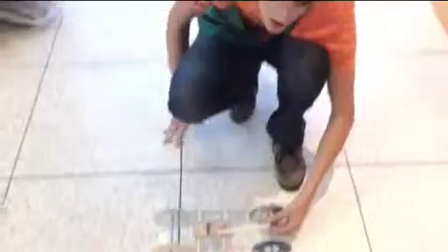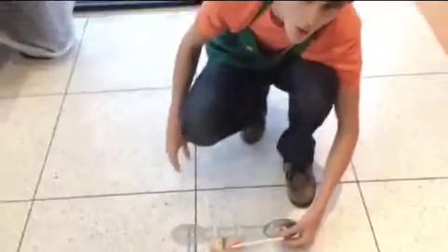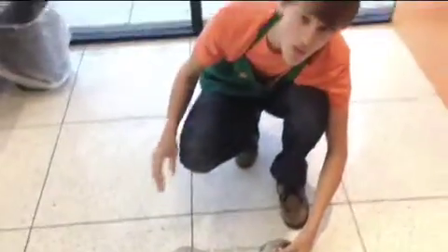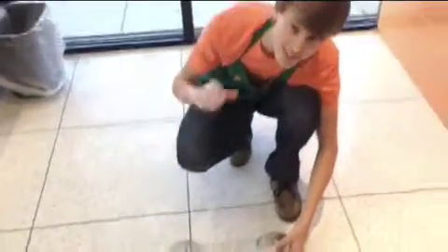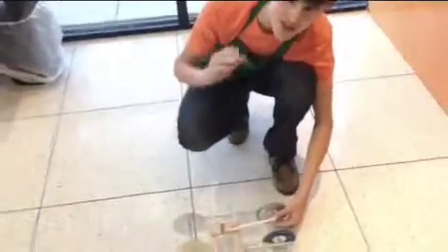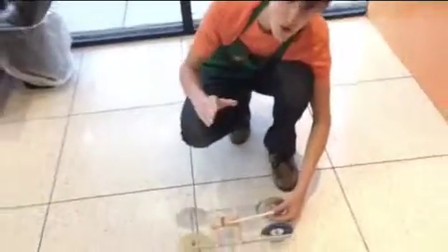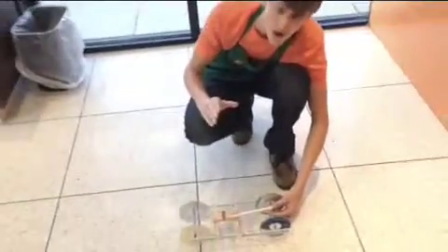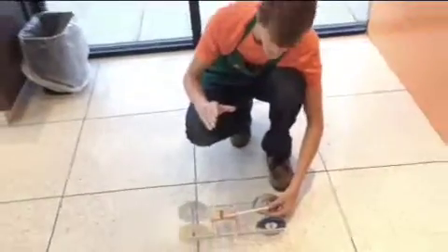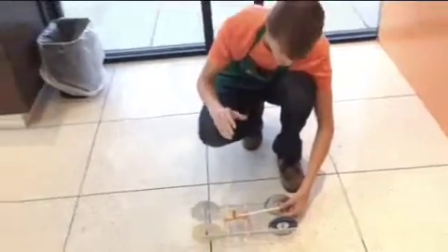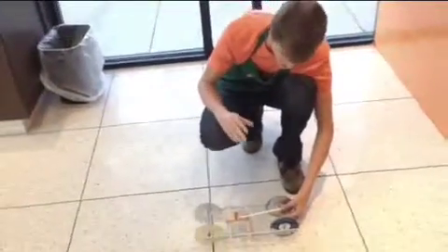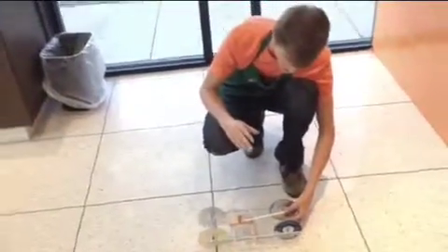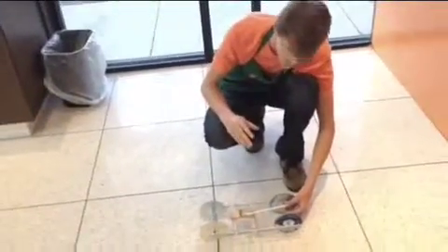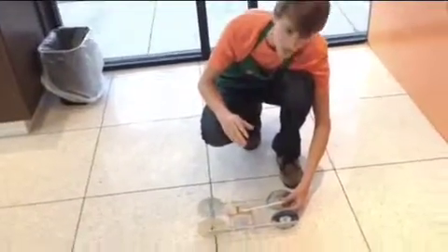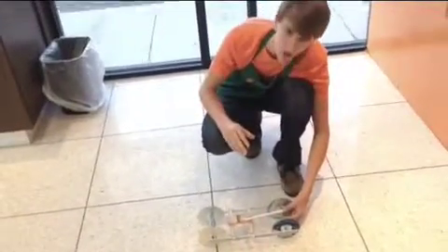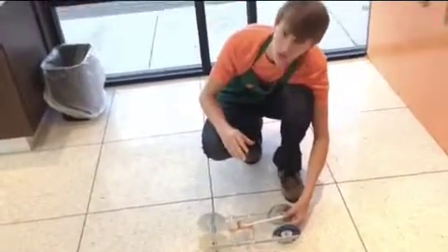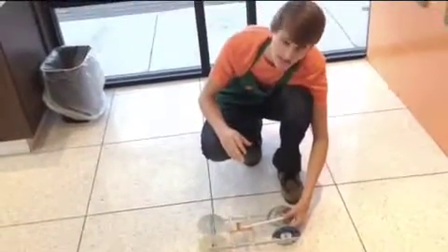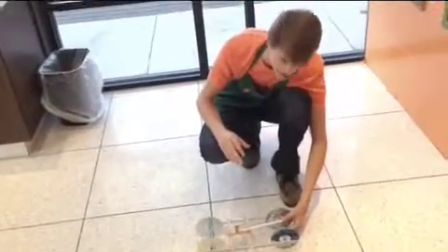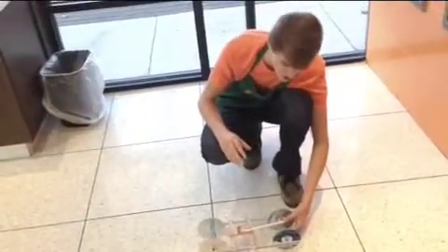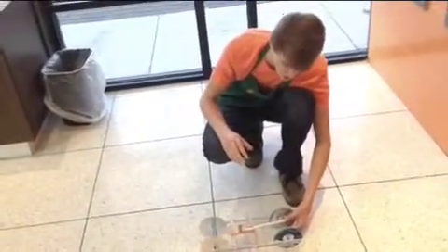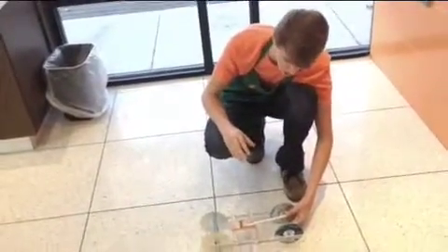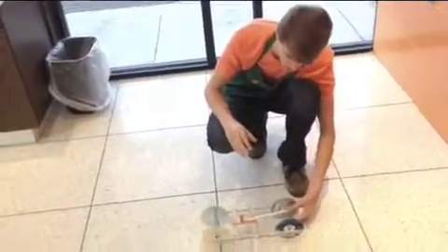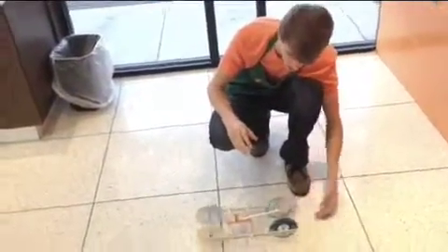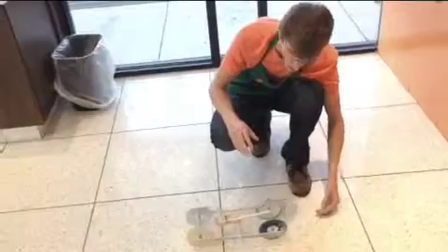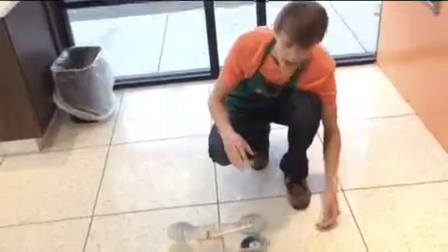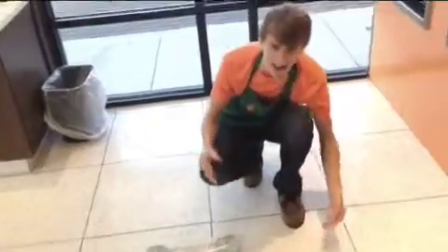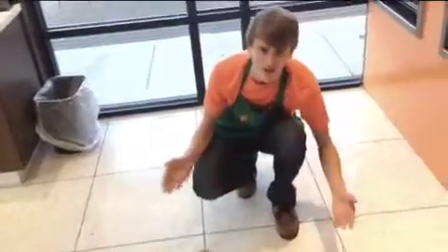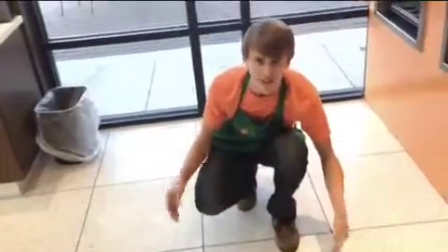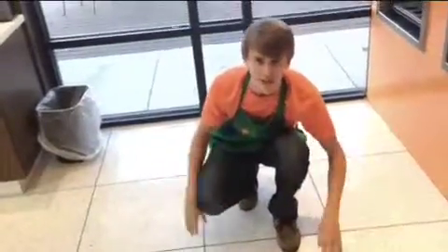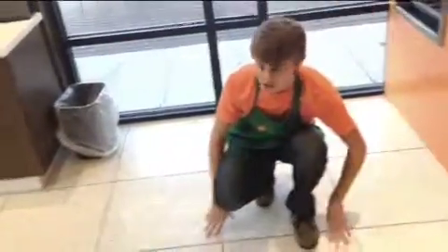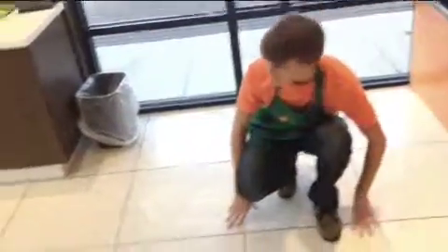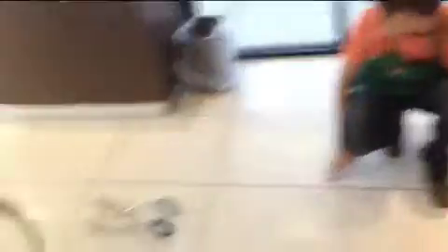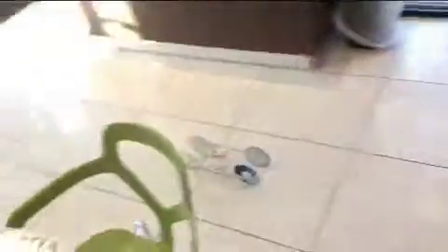When the axle is all wound up, you simply release the mousetrap car and off it goes.